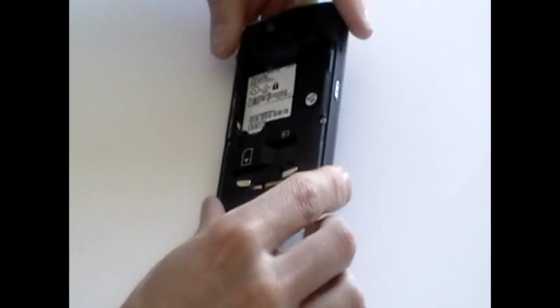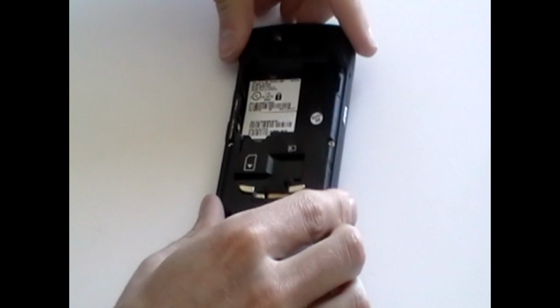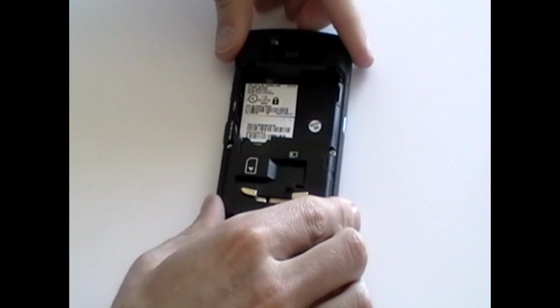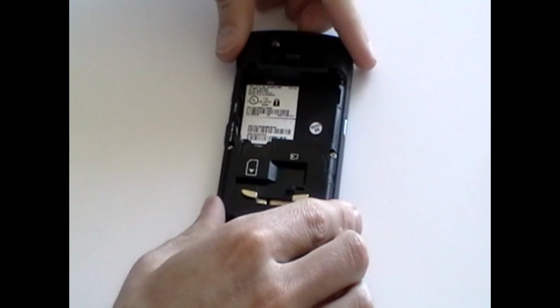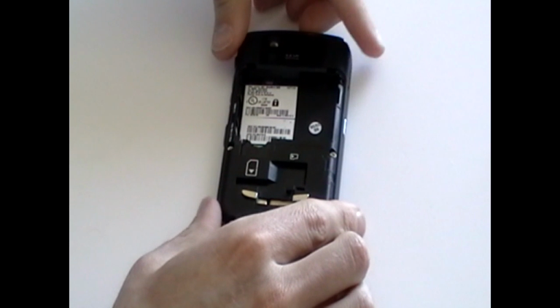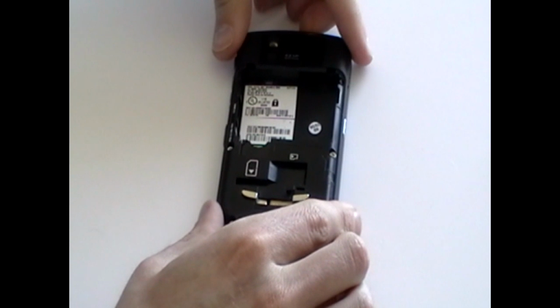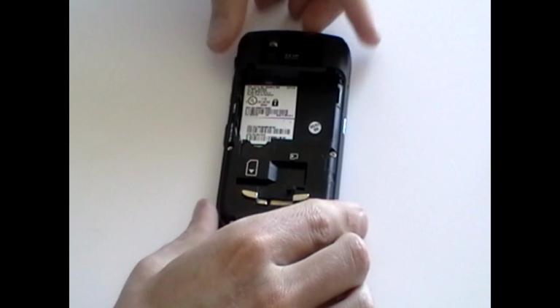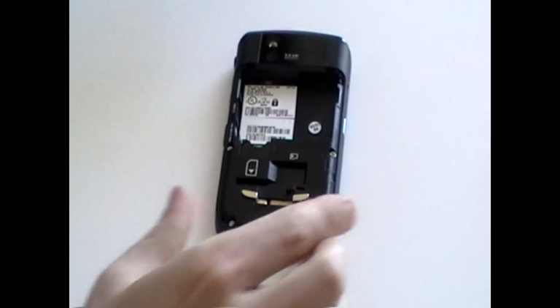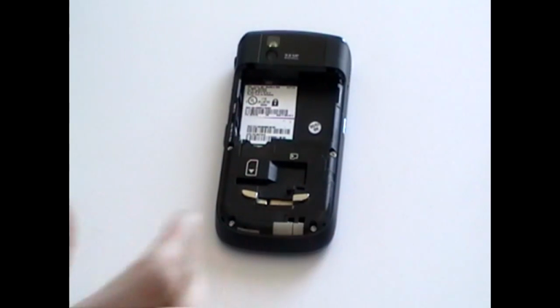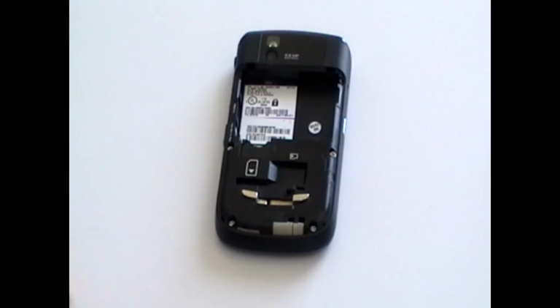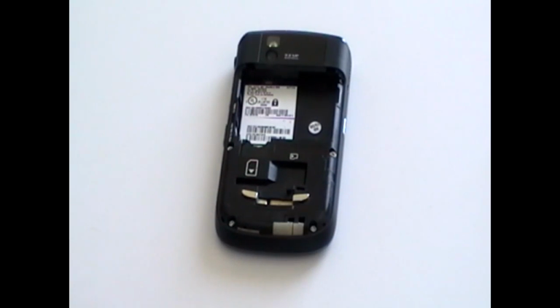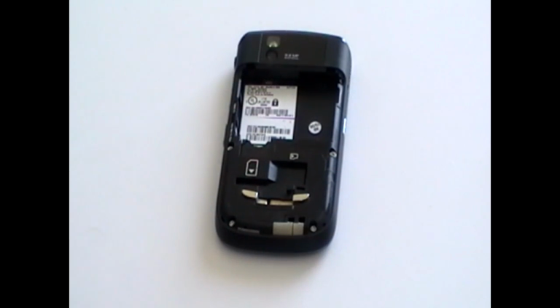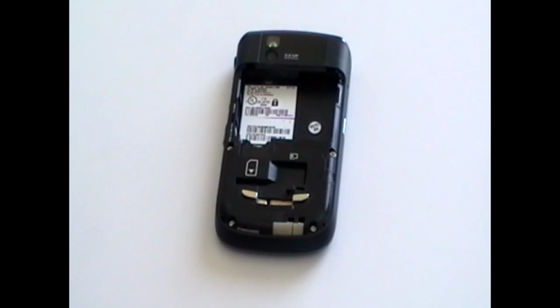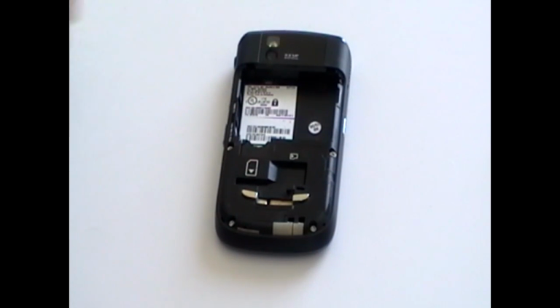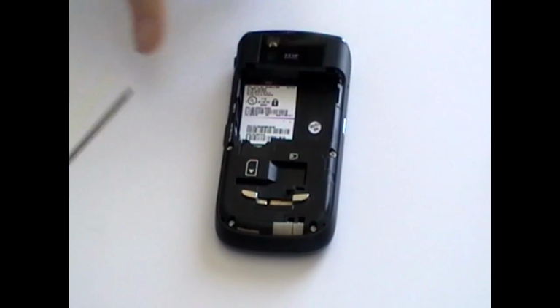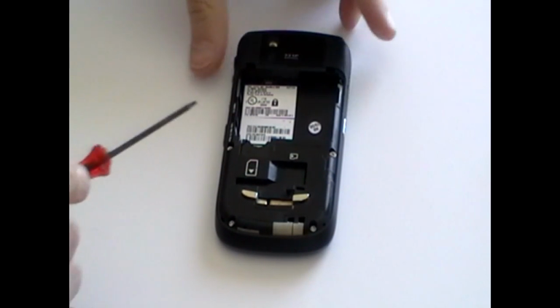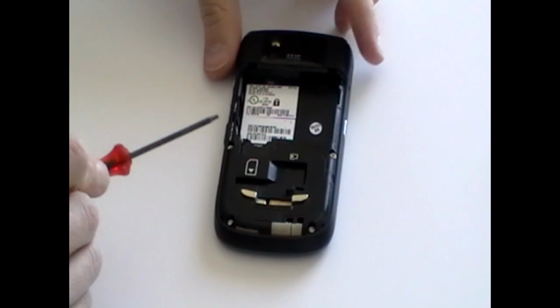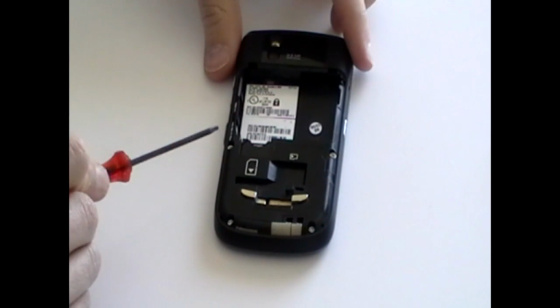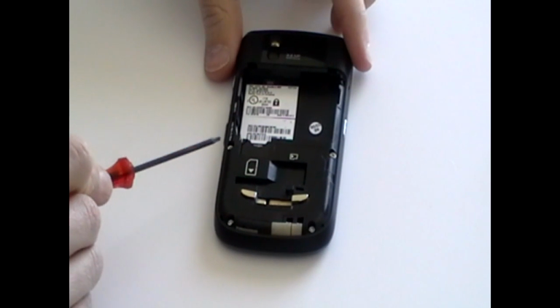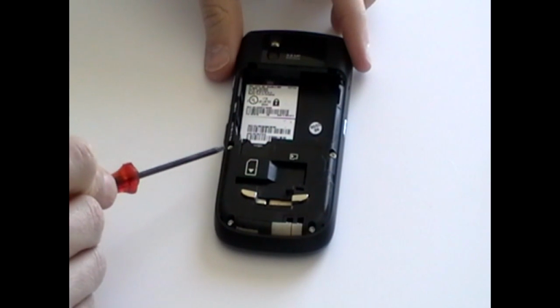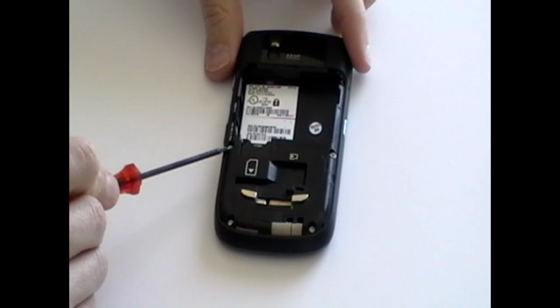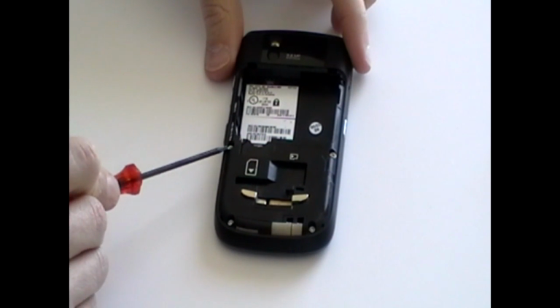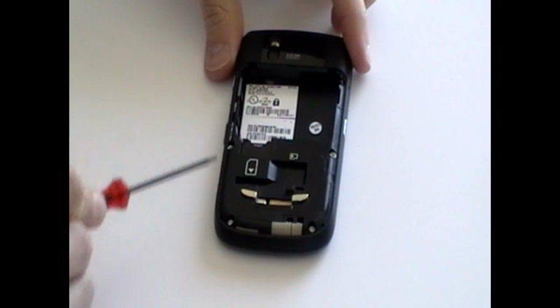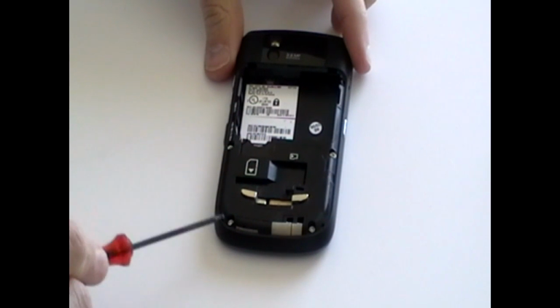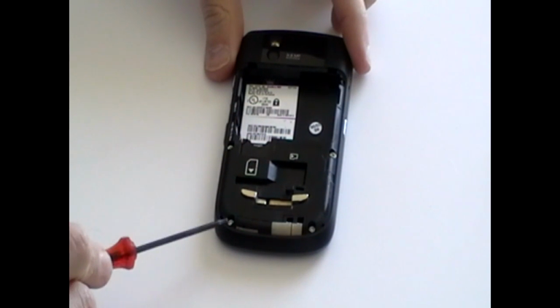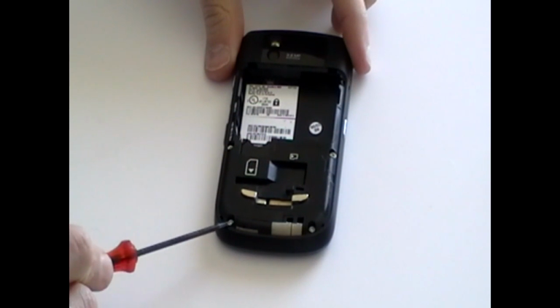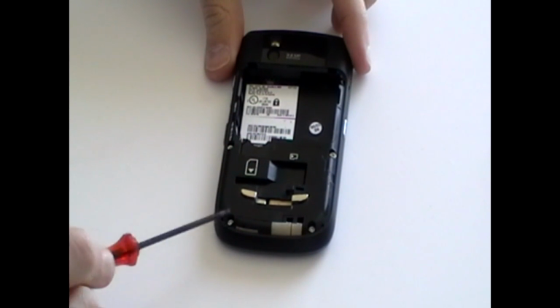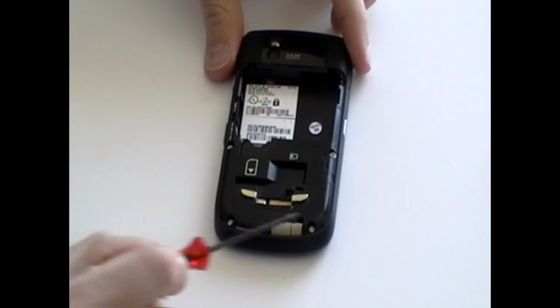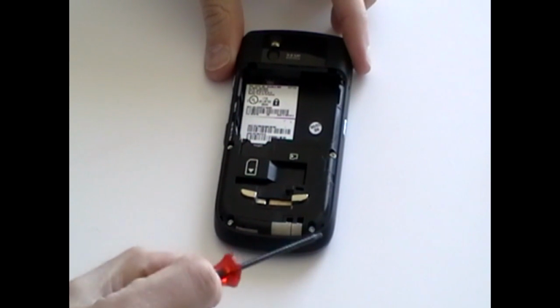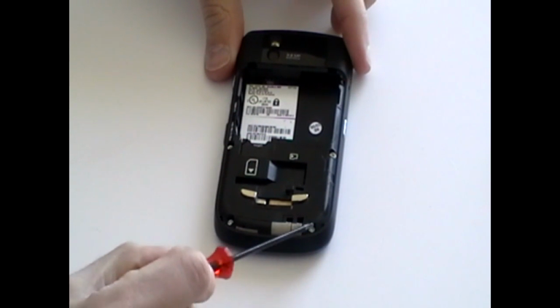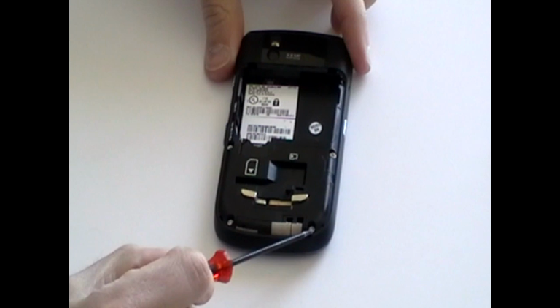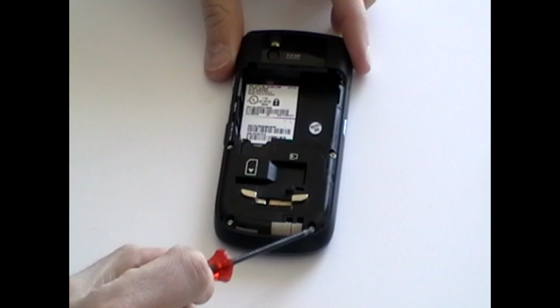Next, turn the phone over and remove four more Torx screws as being pointed out here now in the video.